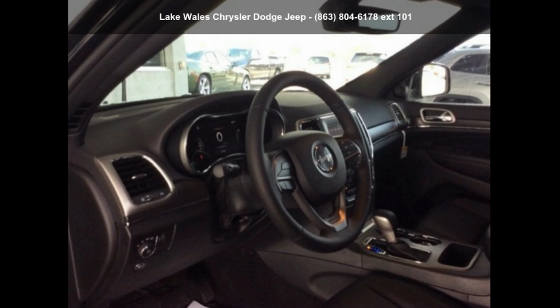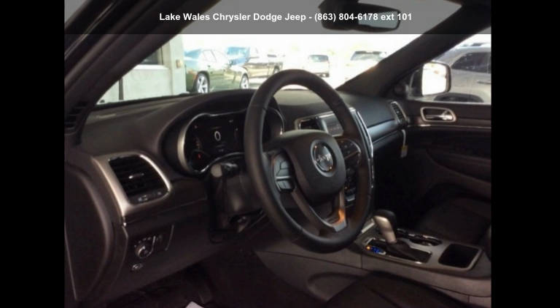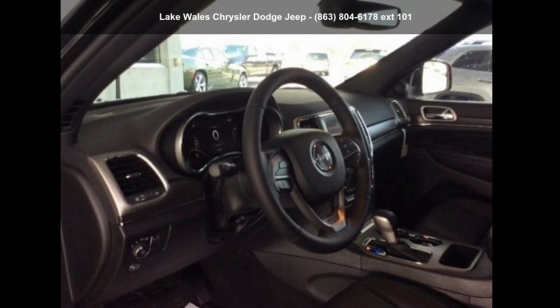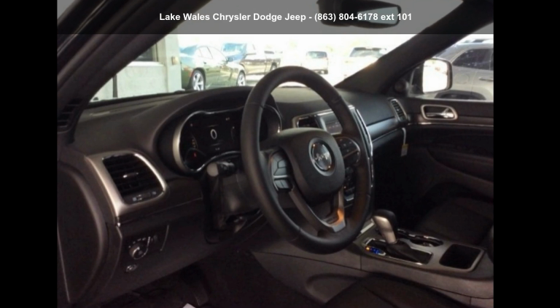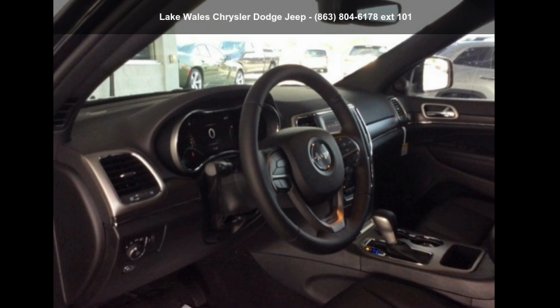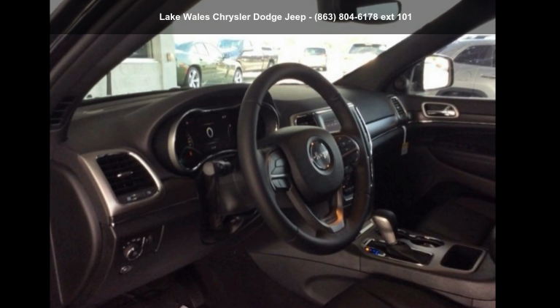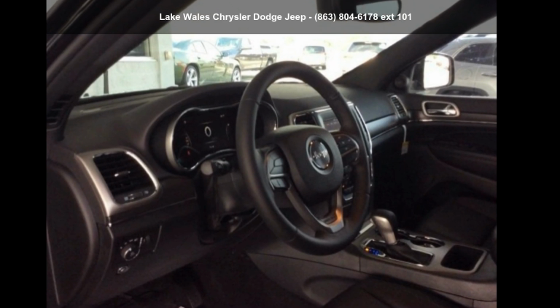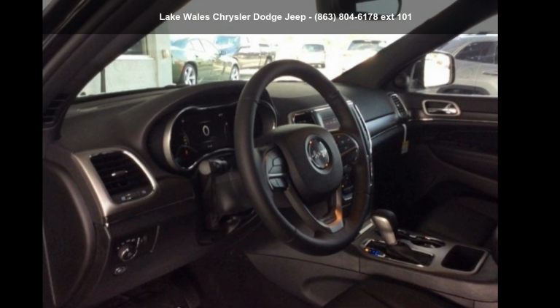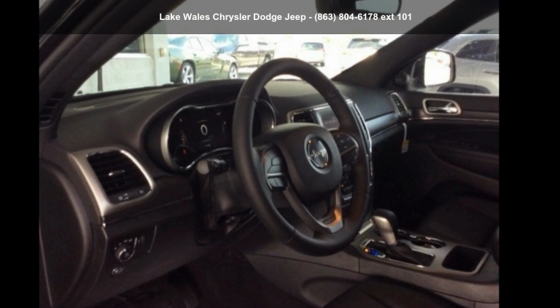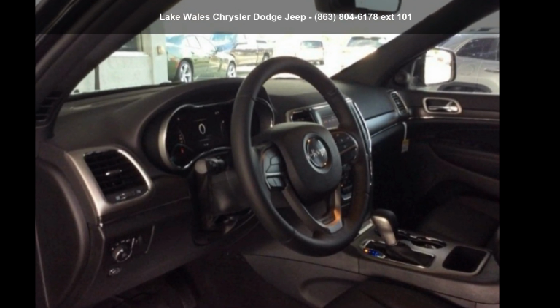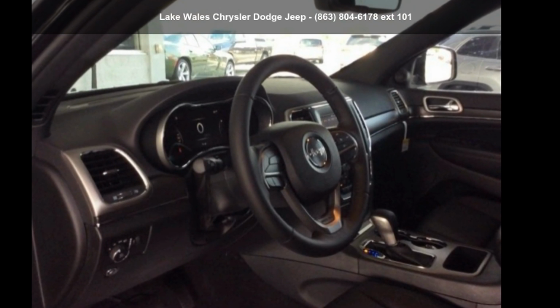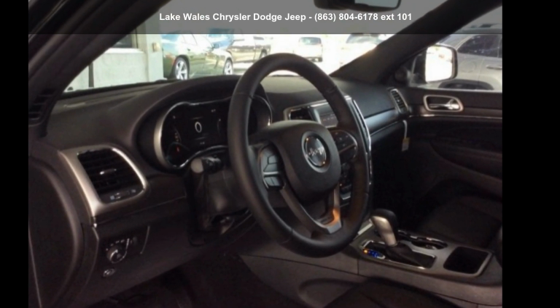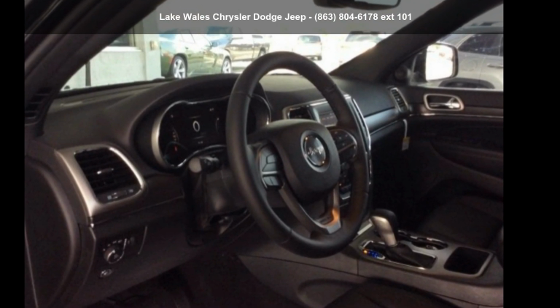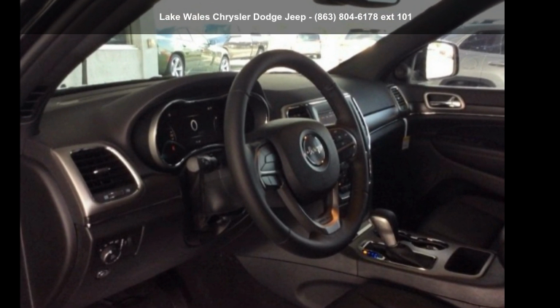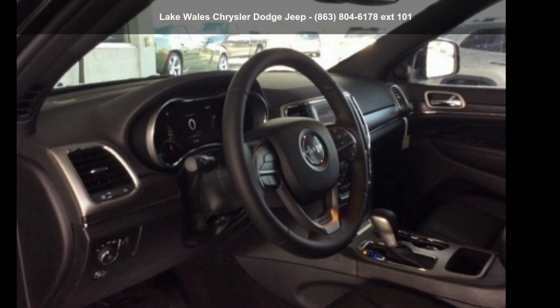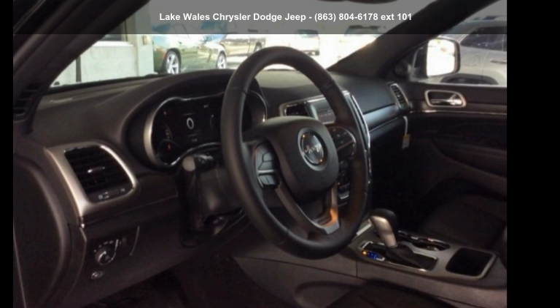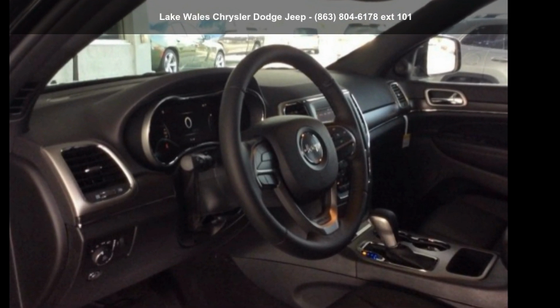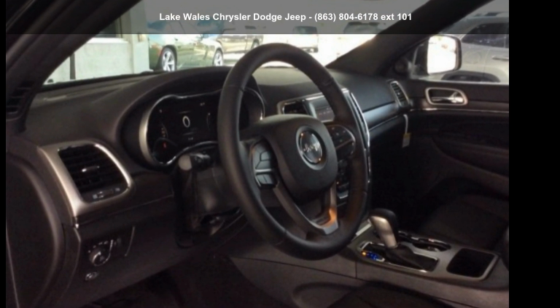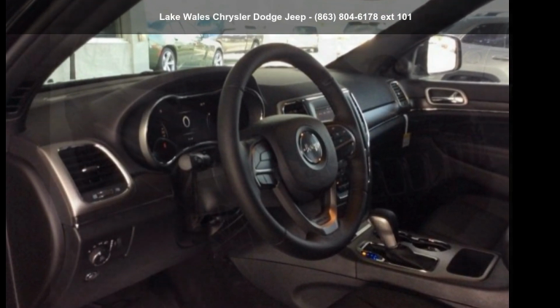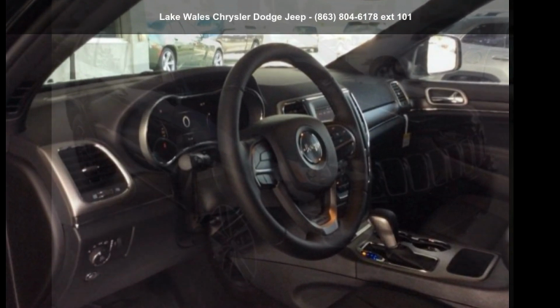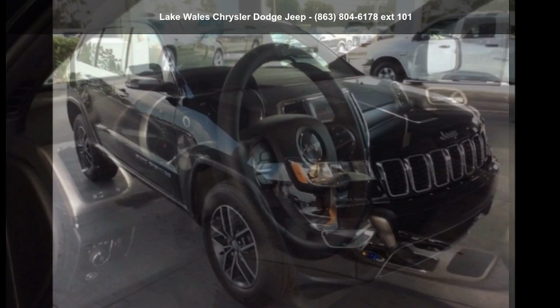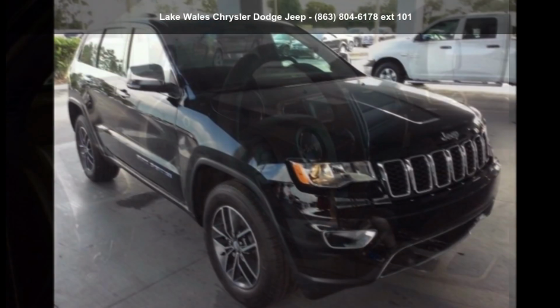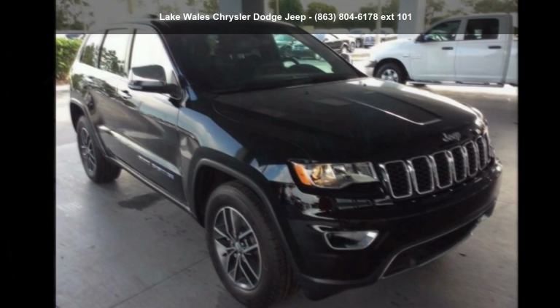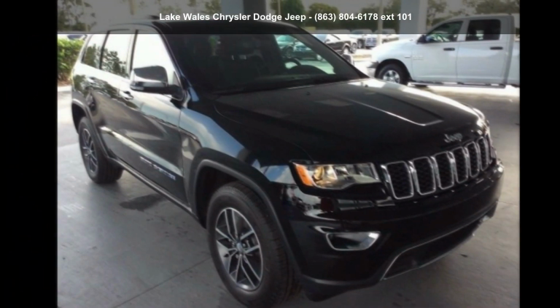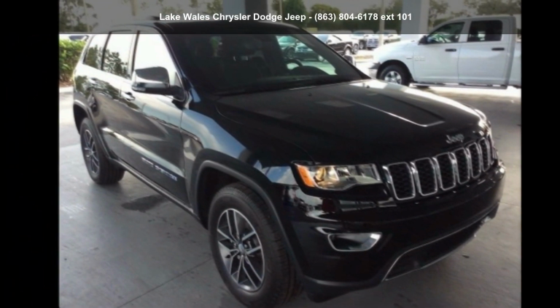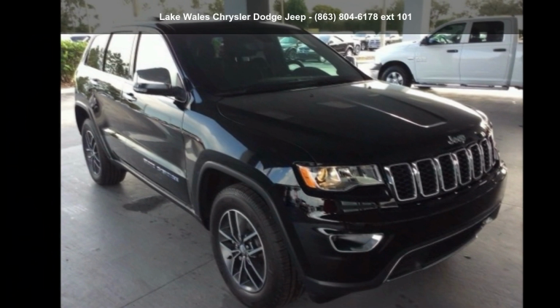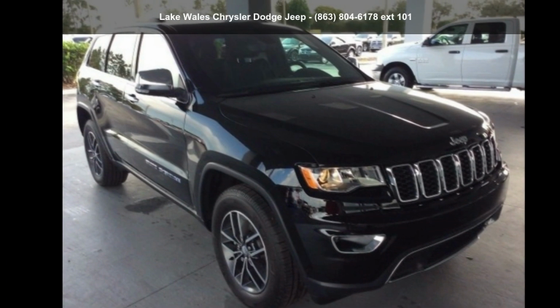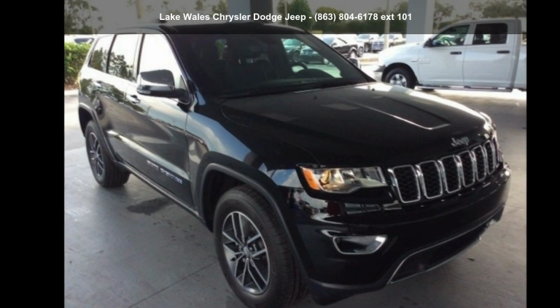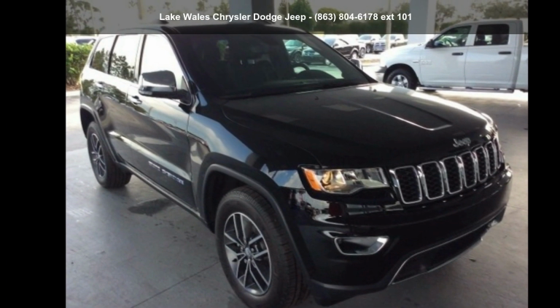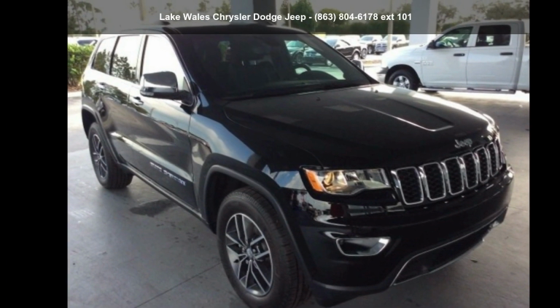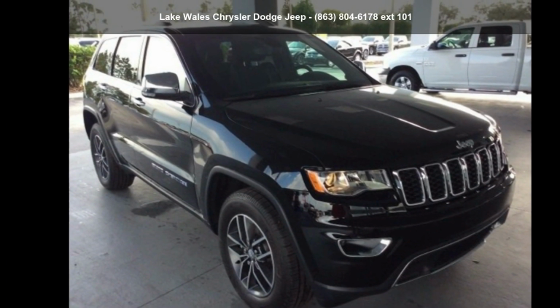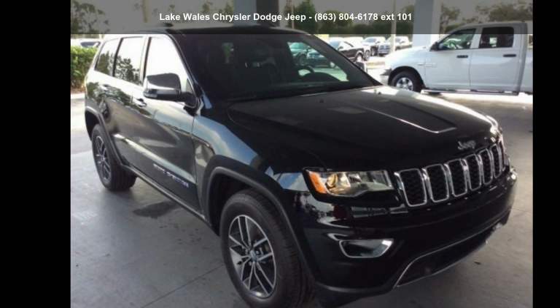Step into the Jeep 2018 Grand Cherokee Limited. This may be the set of wheels you've been looking for.